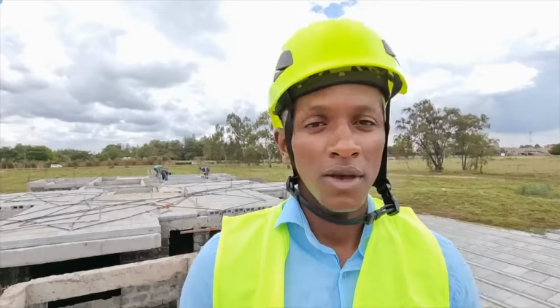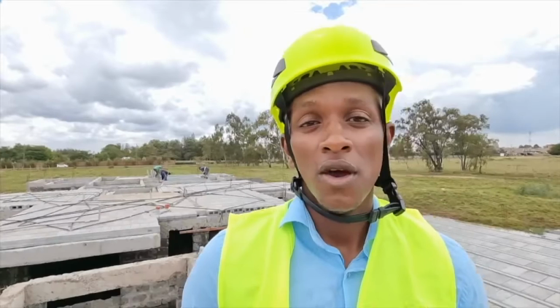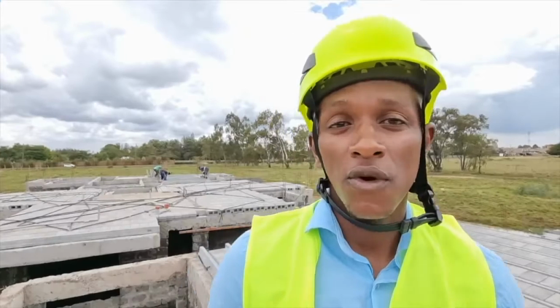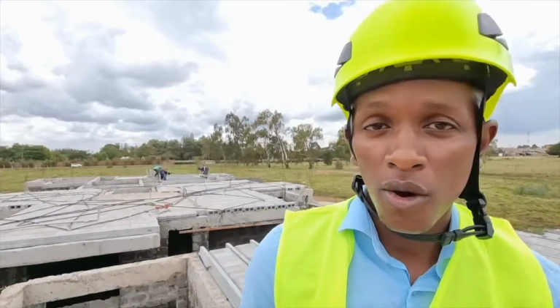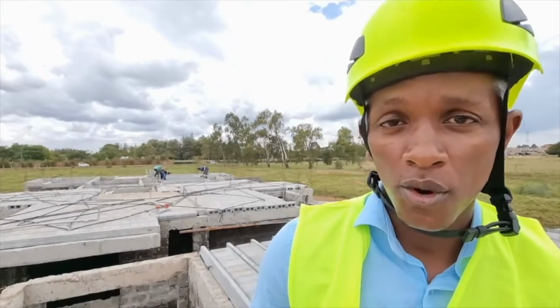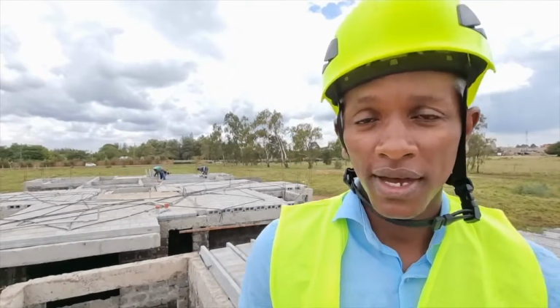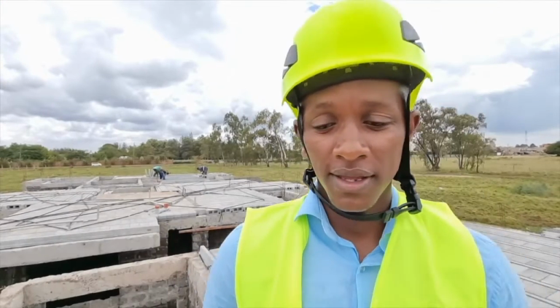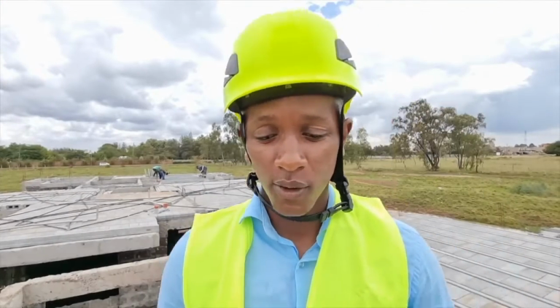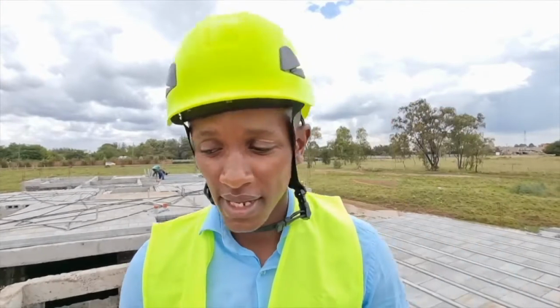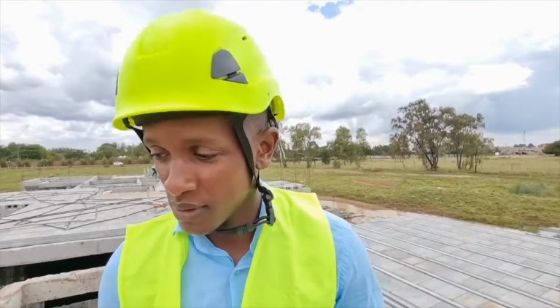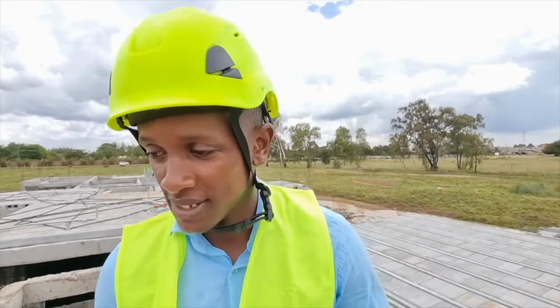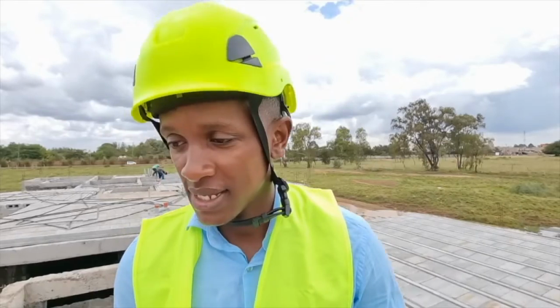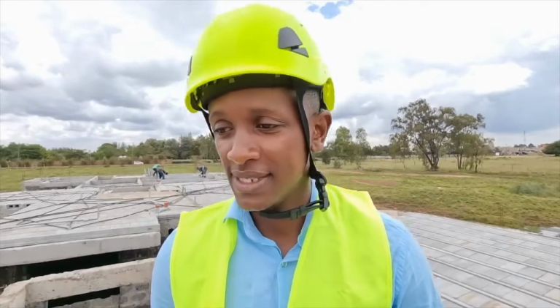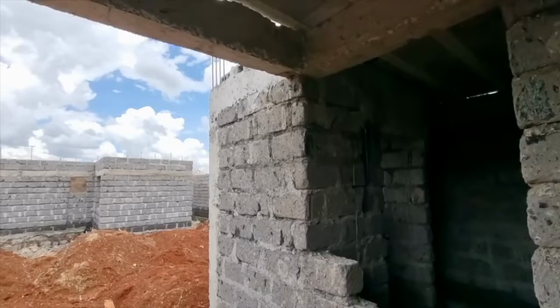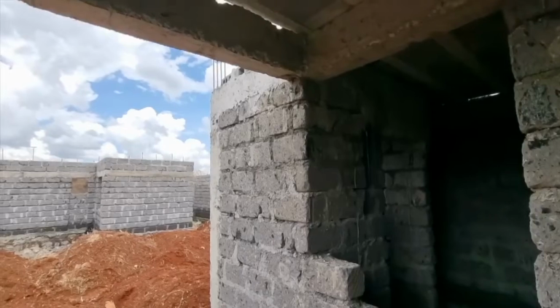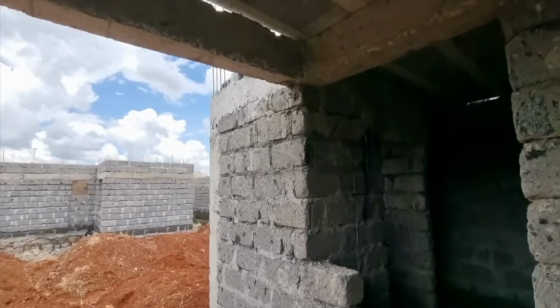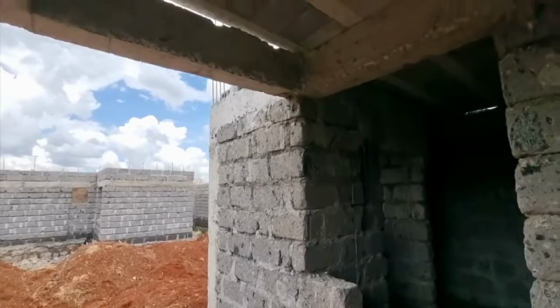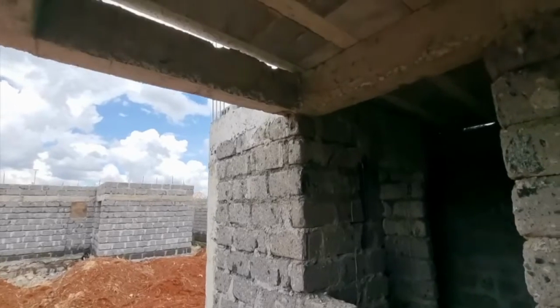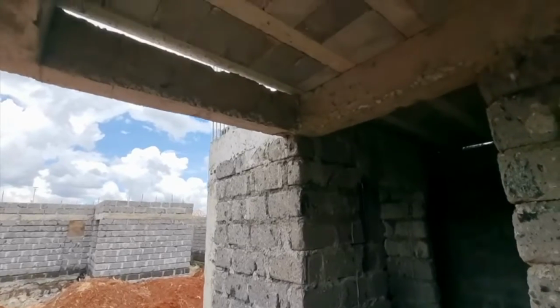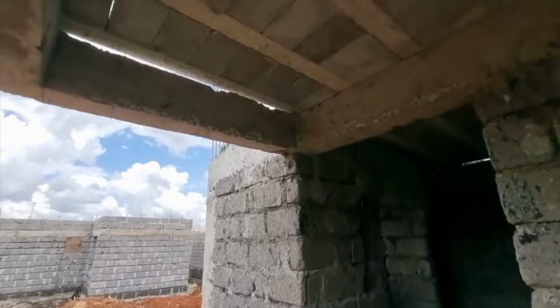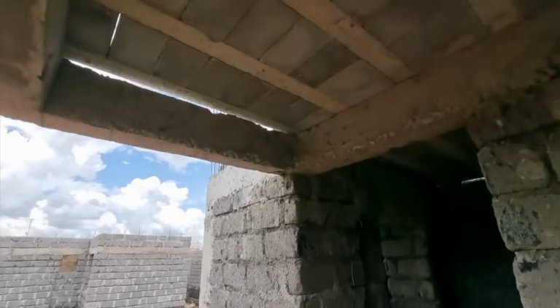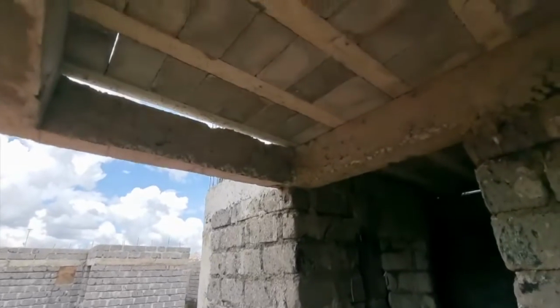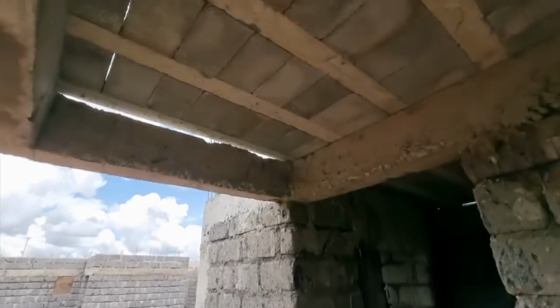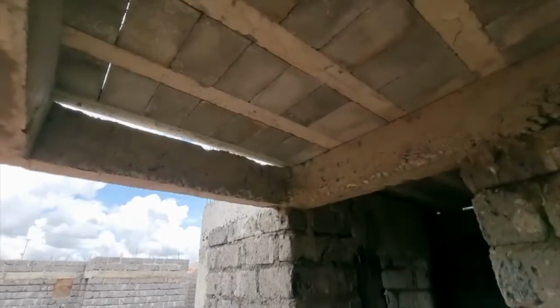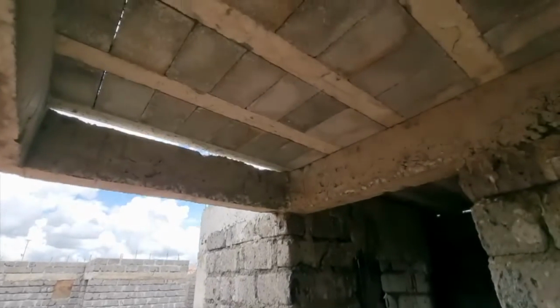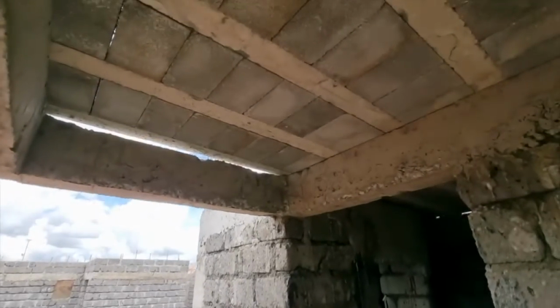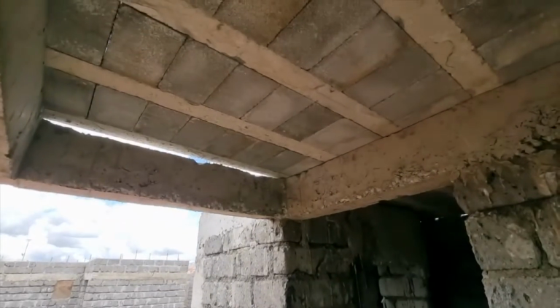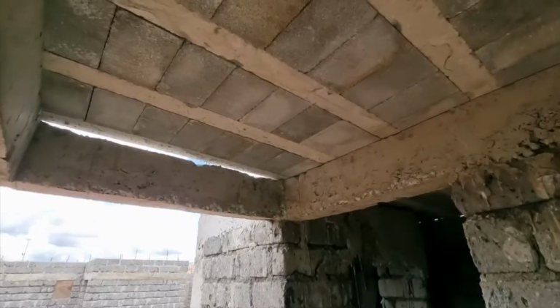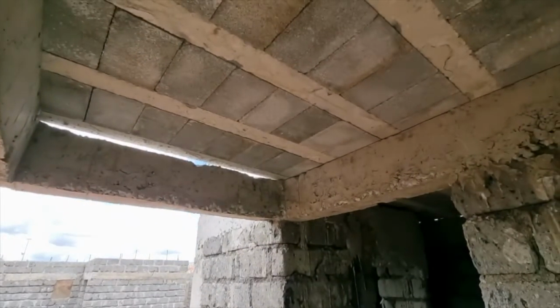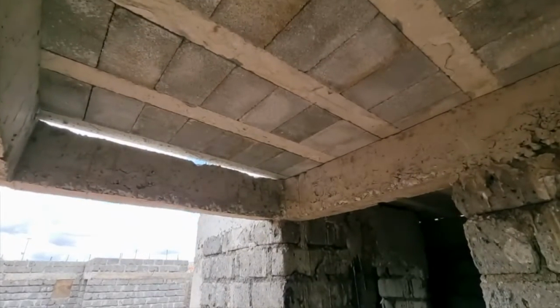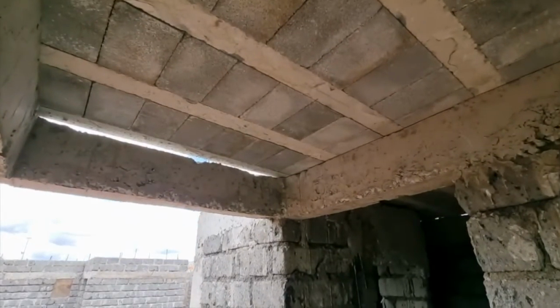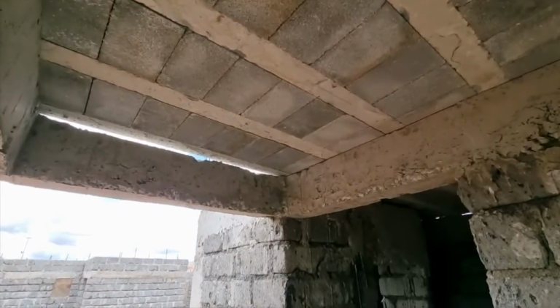For a homeowner, the great thing about this is that you can move in immediately, and the eco-beam and block system is also soundproof.